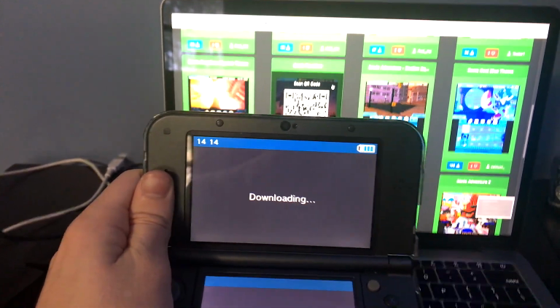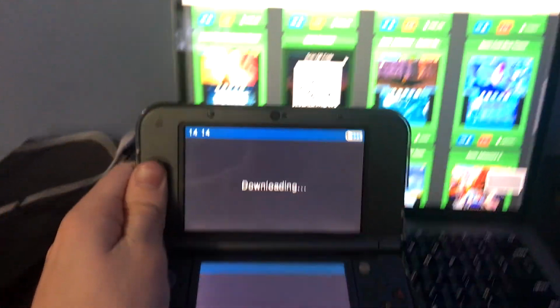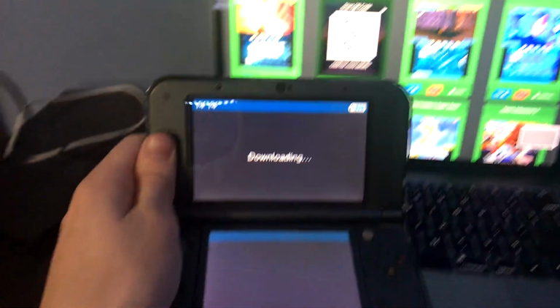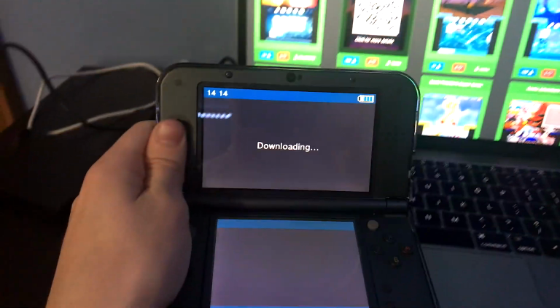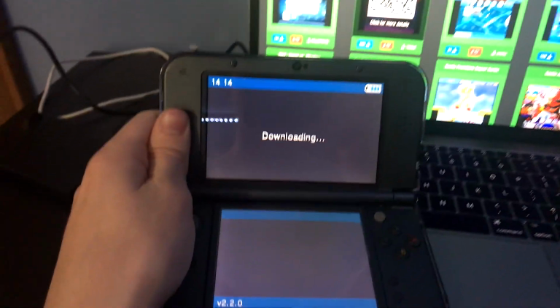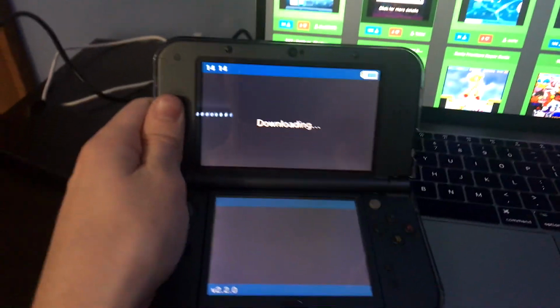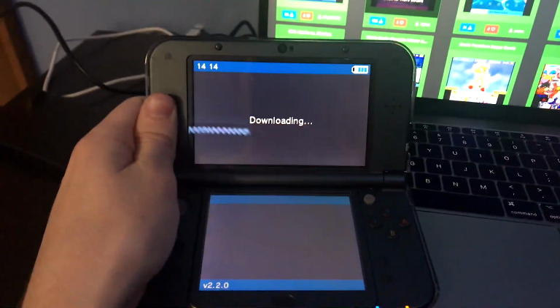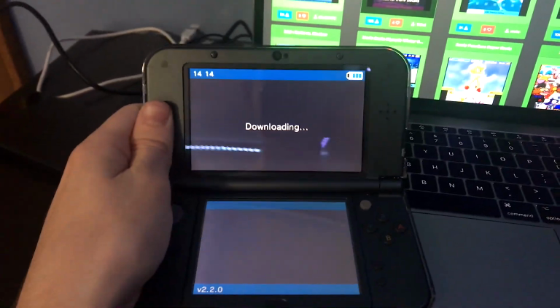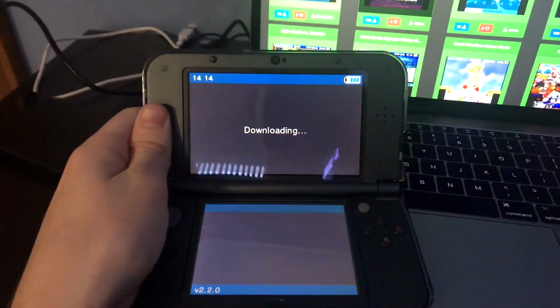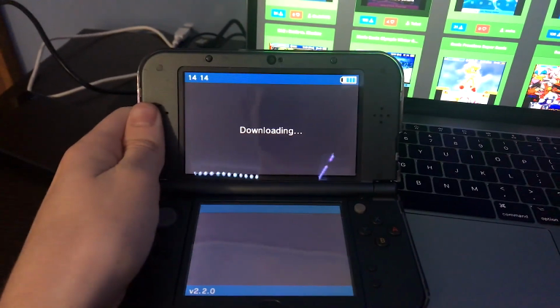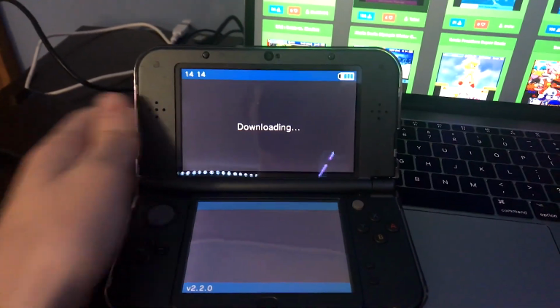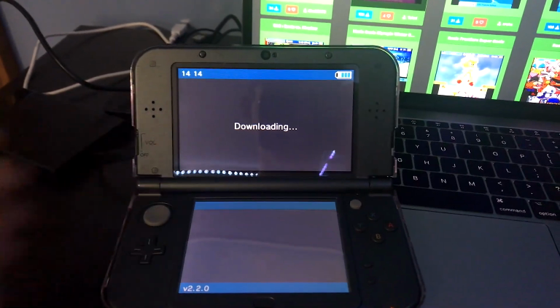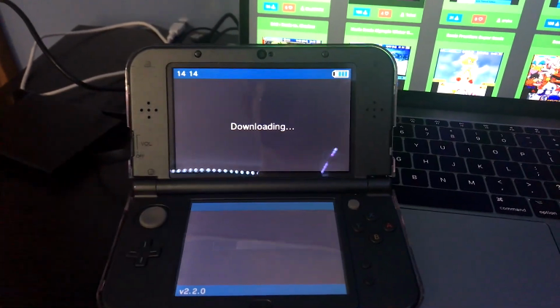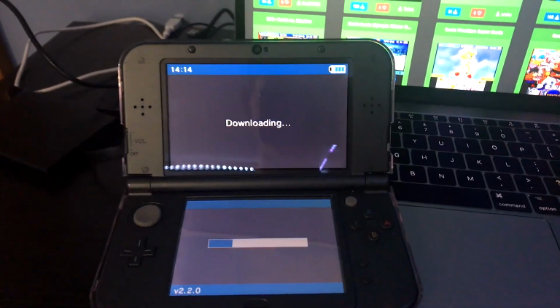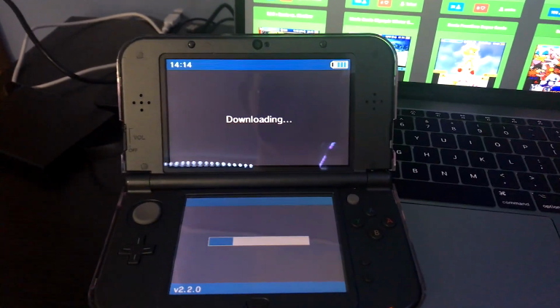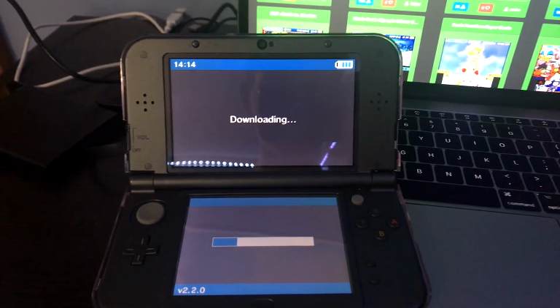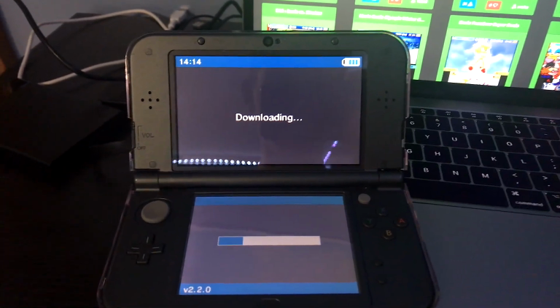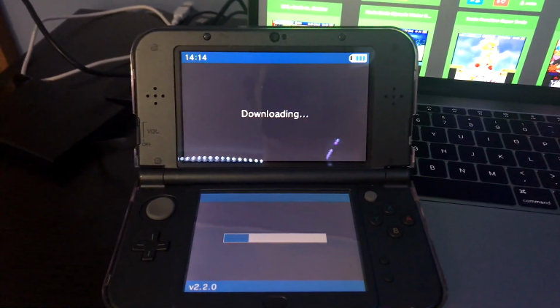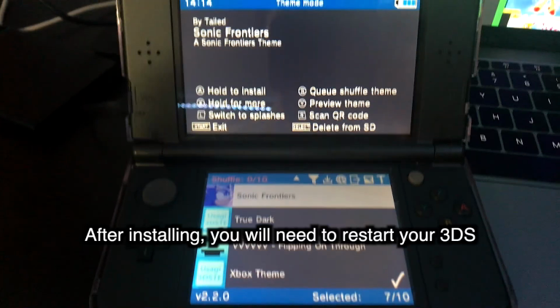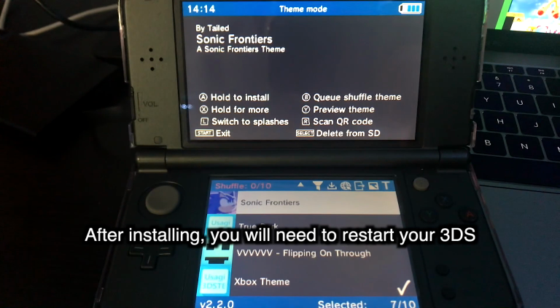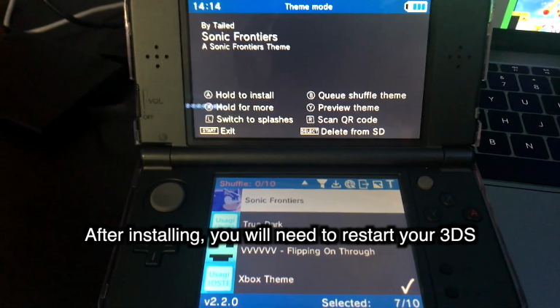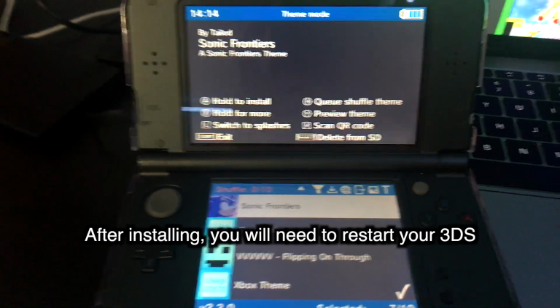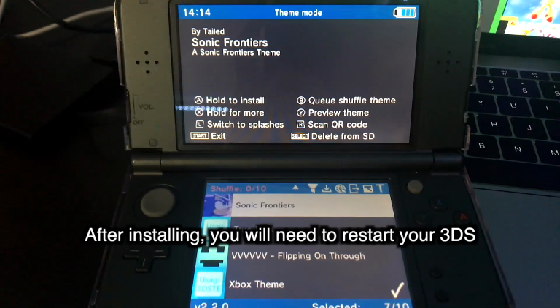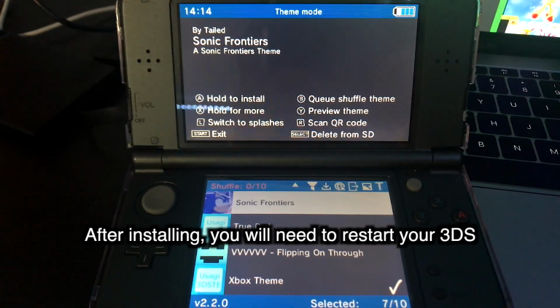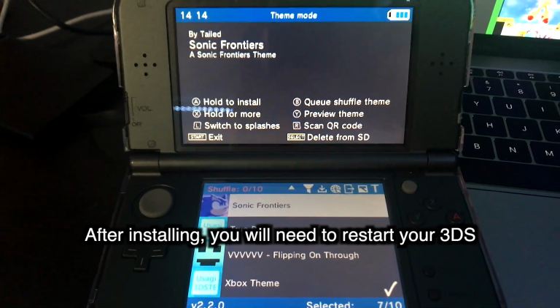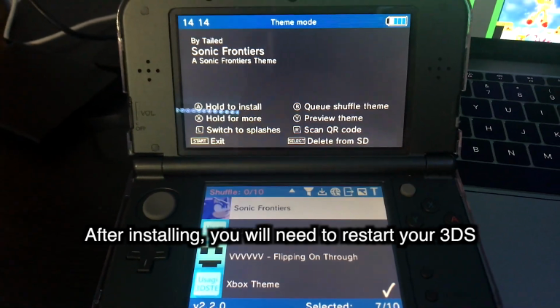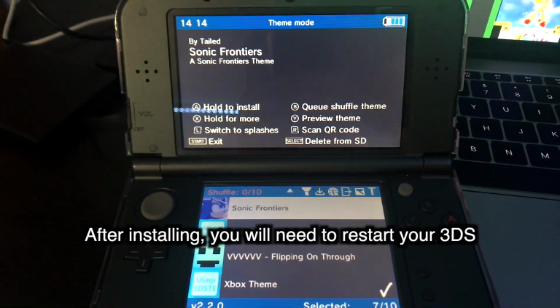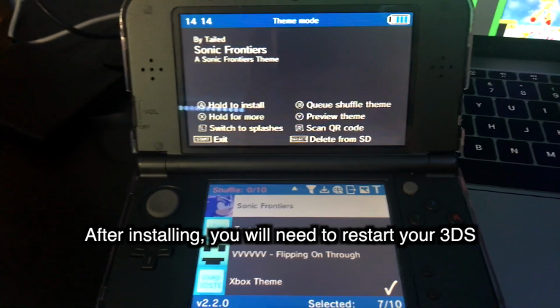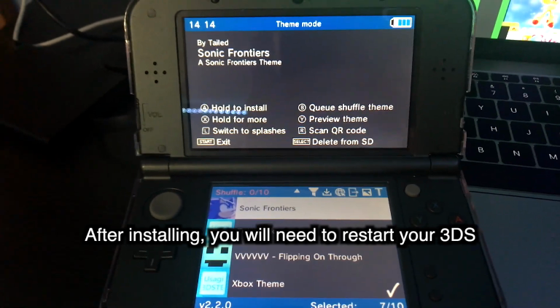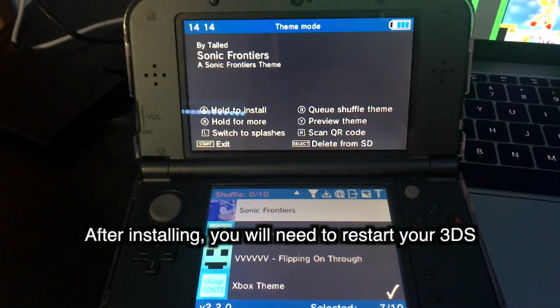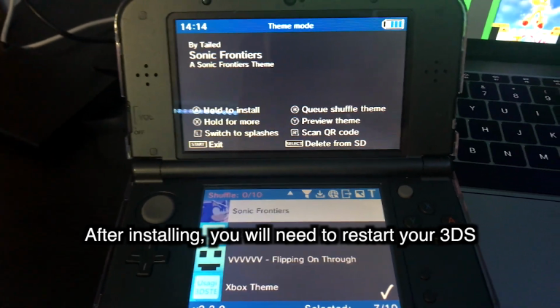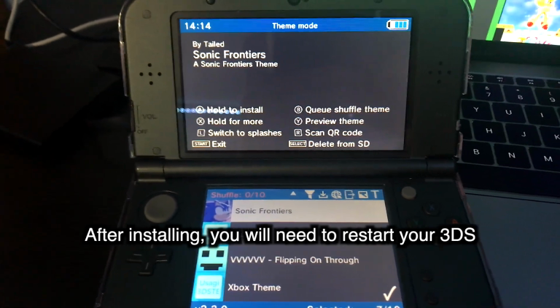After scanning, the theme will download to your 3DS, and once it's there, press the A button to install it.